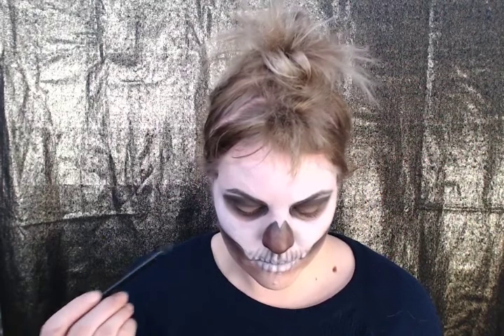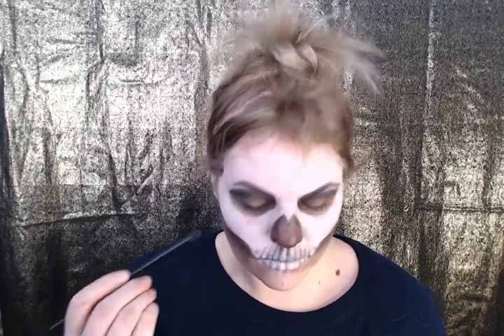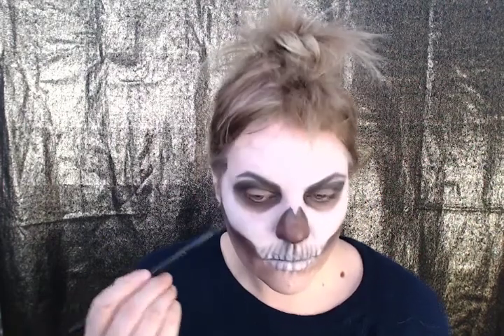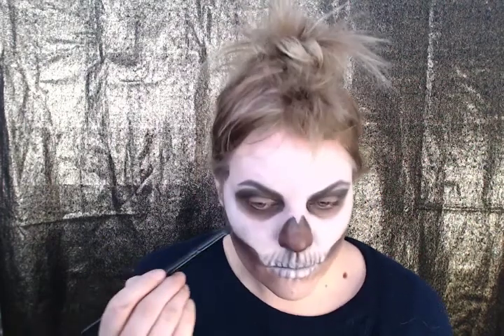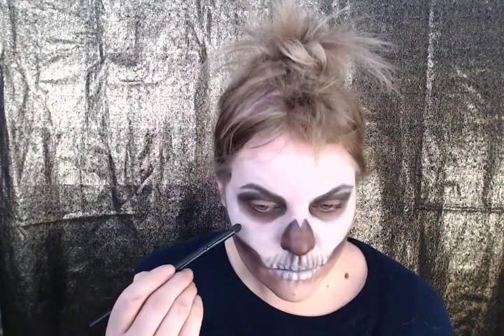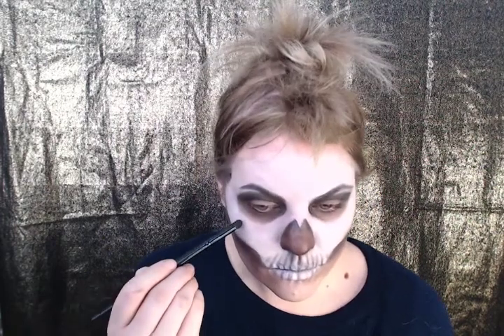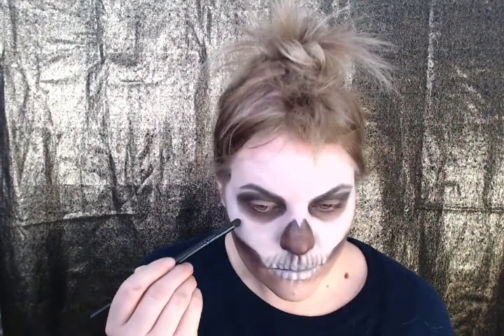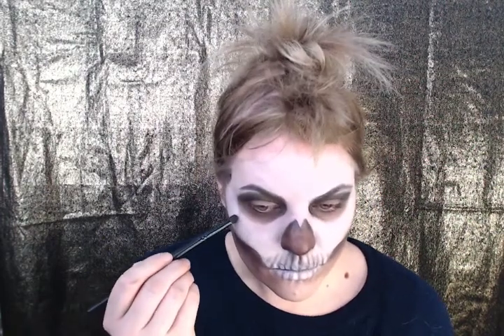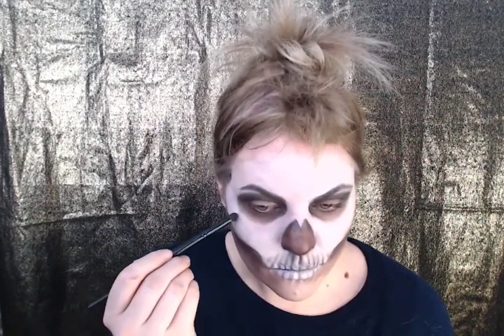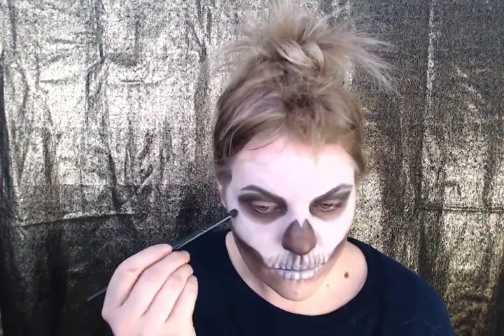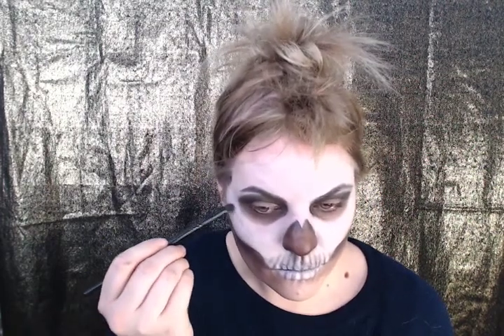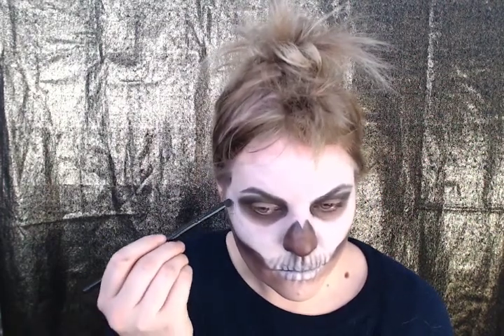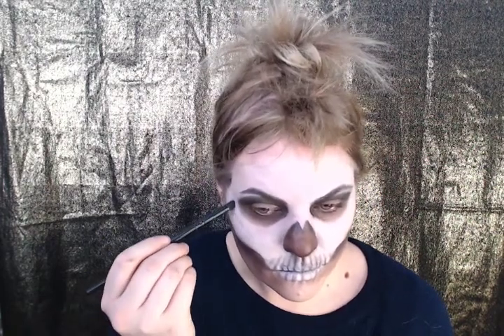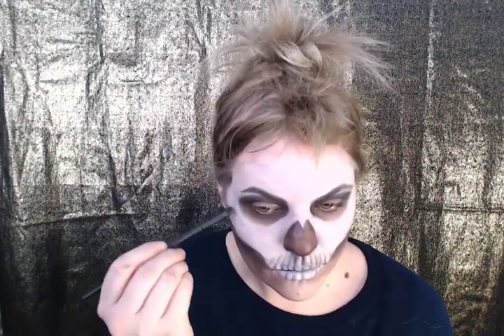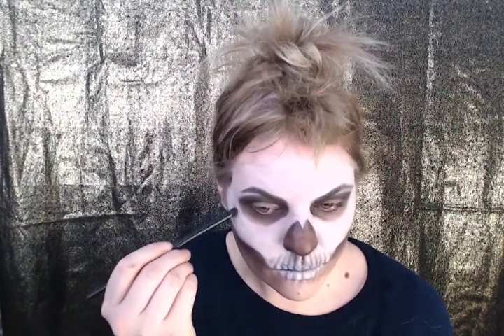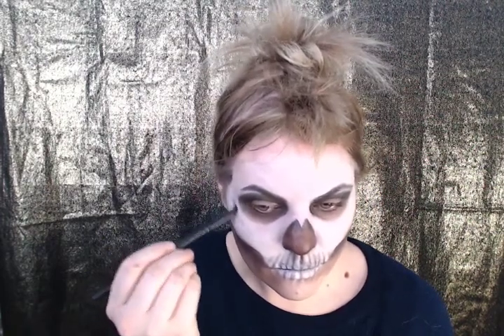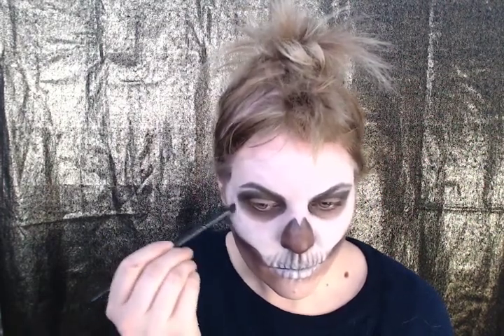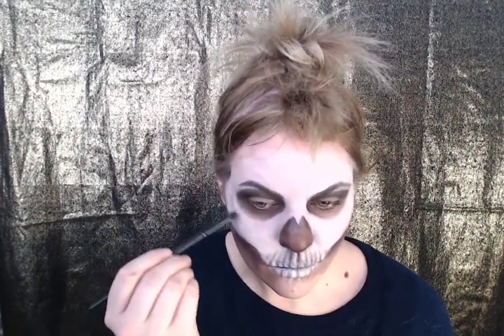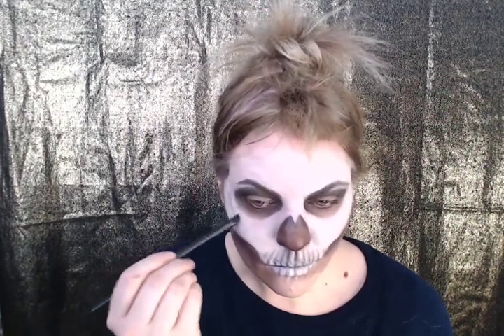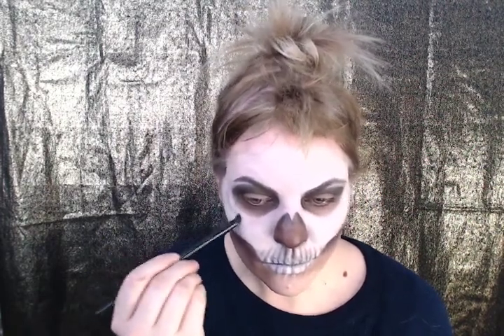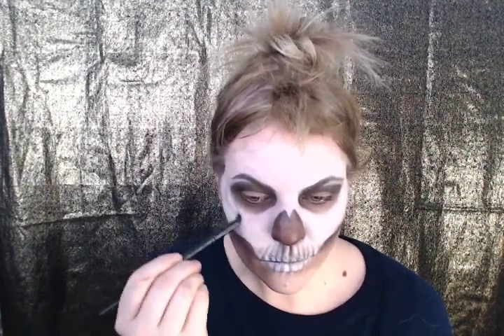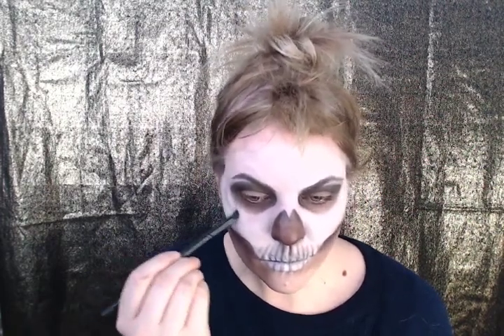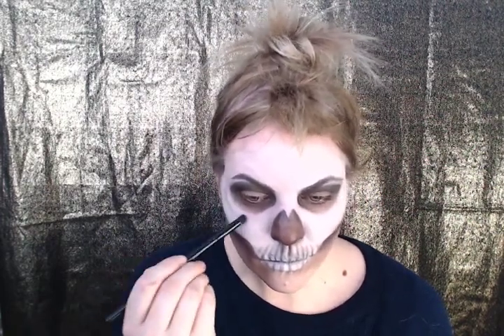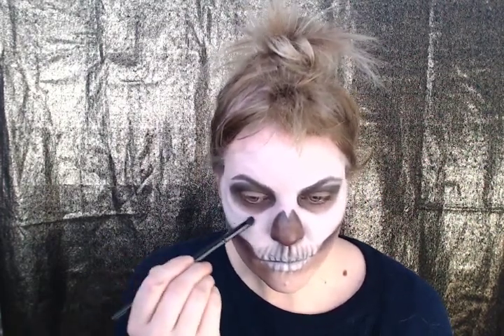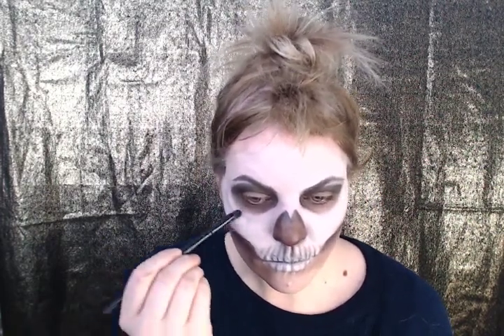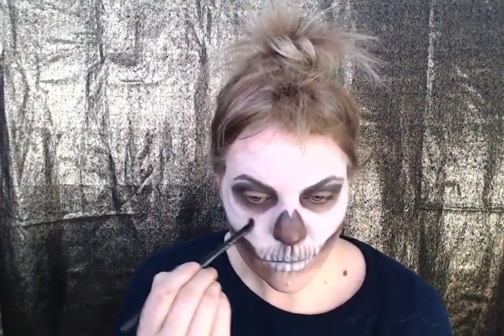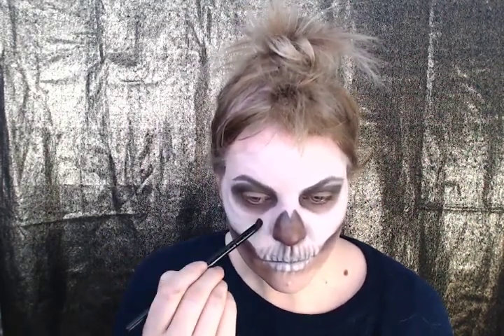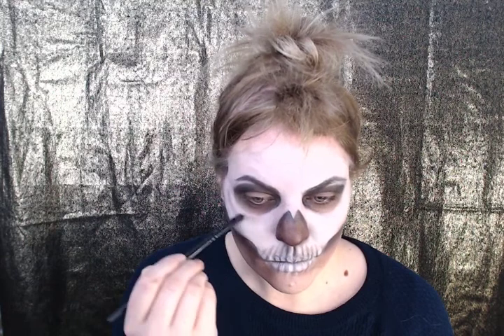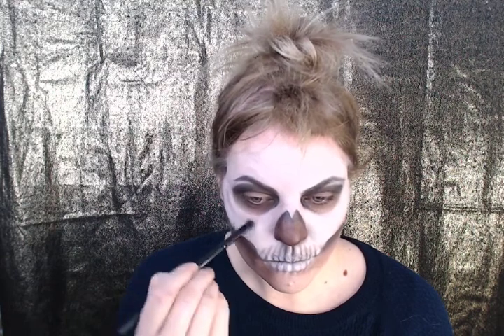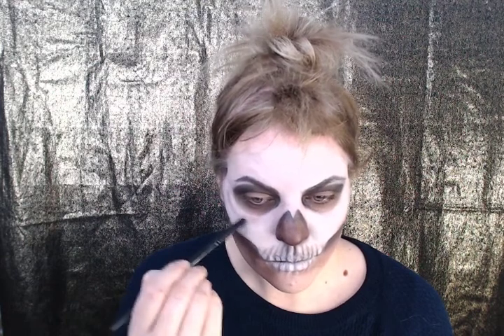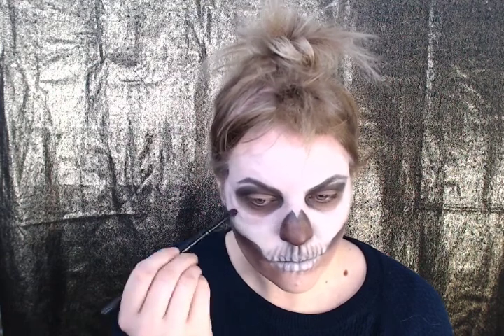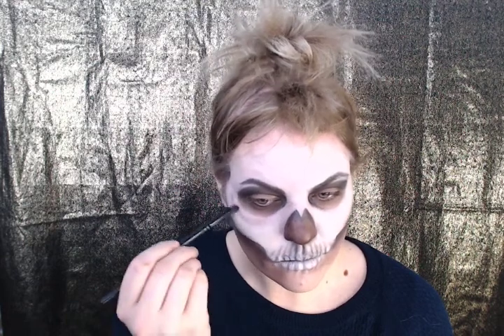Take that lighter brown and add a shadow underneath the socket. This is going to give the lower end of the socket a natural highlight.